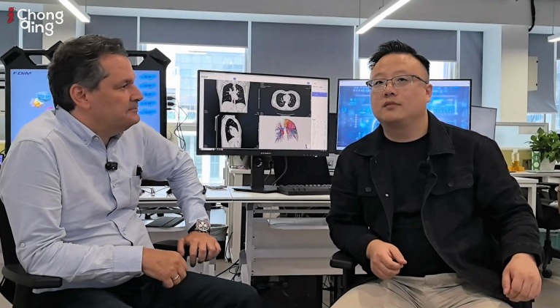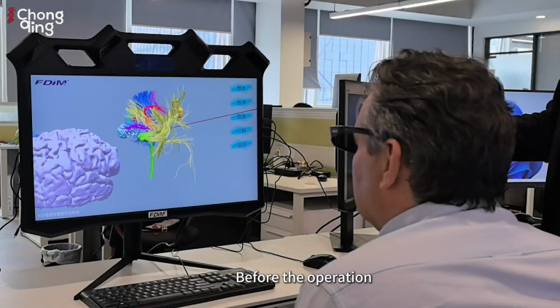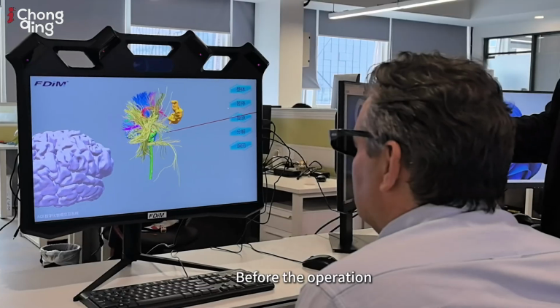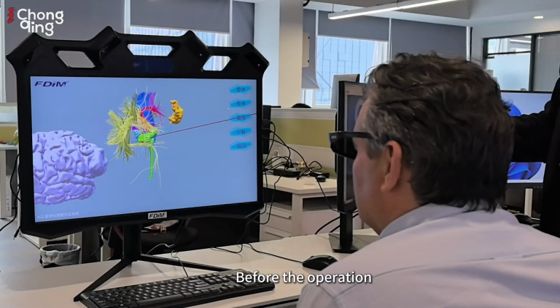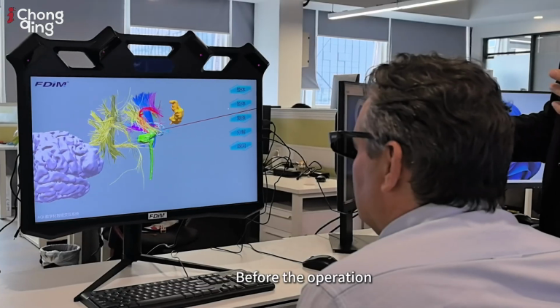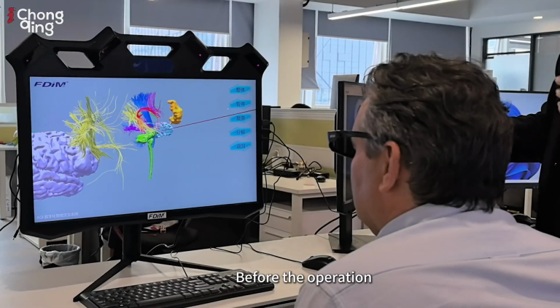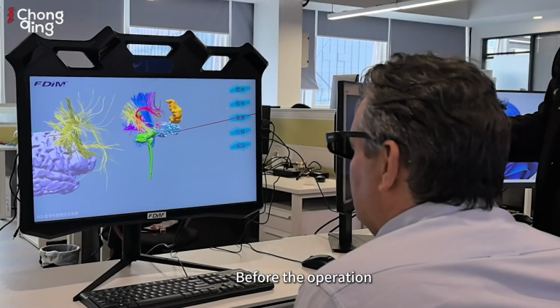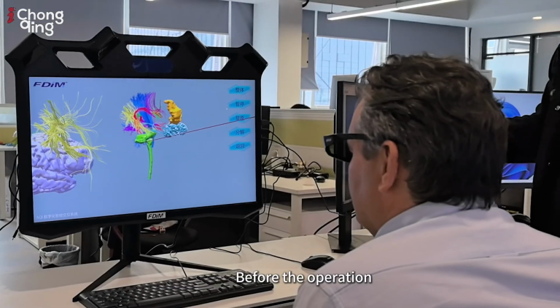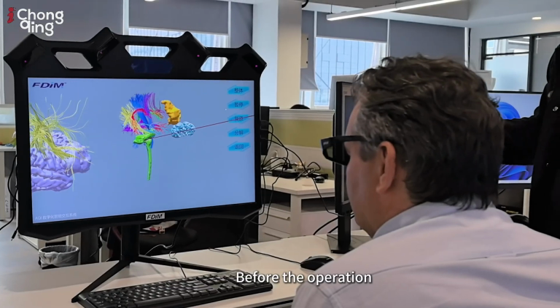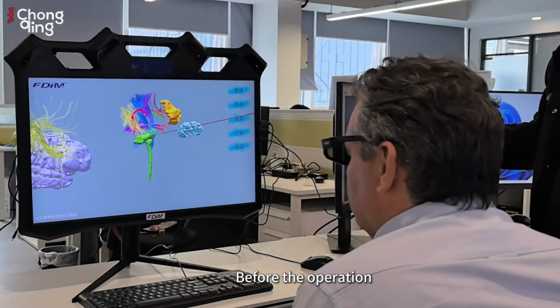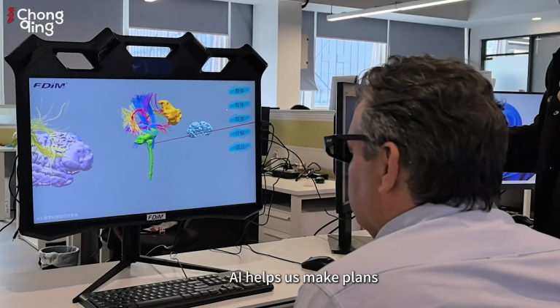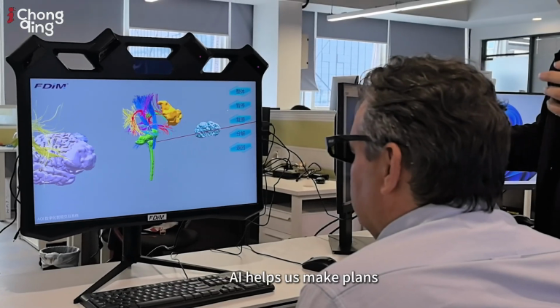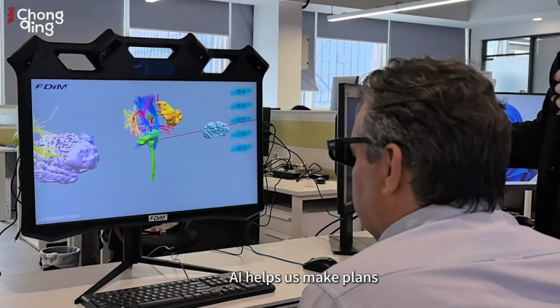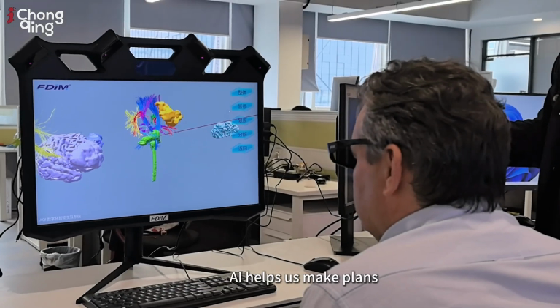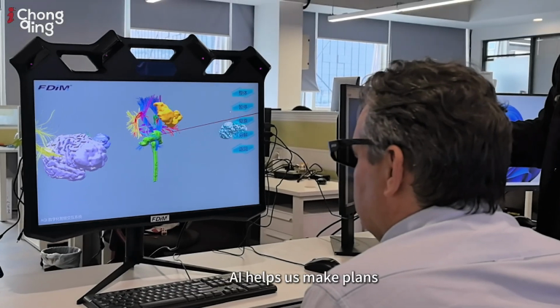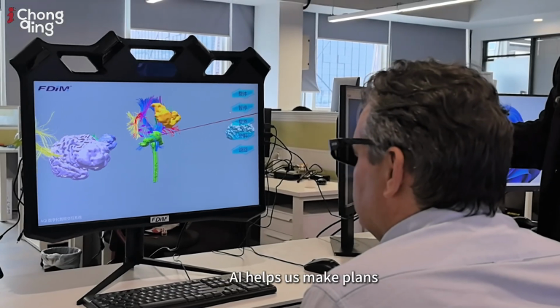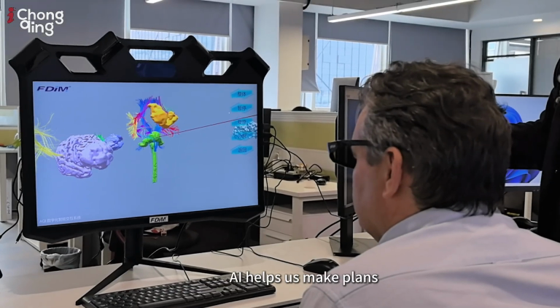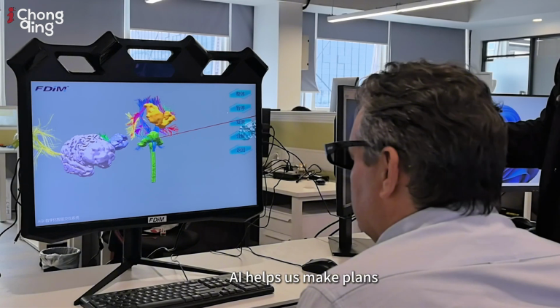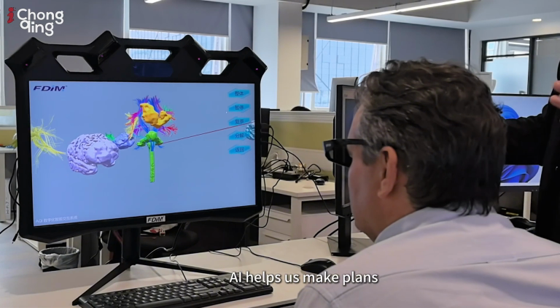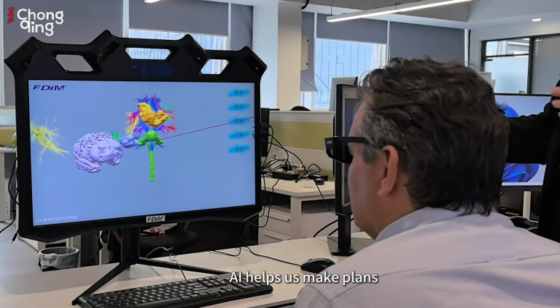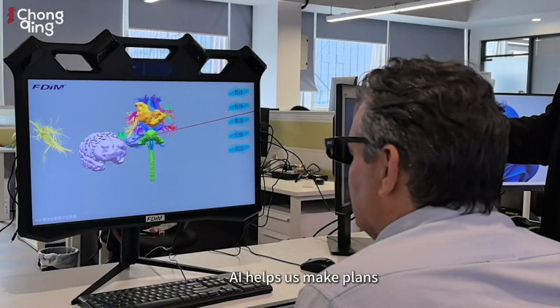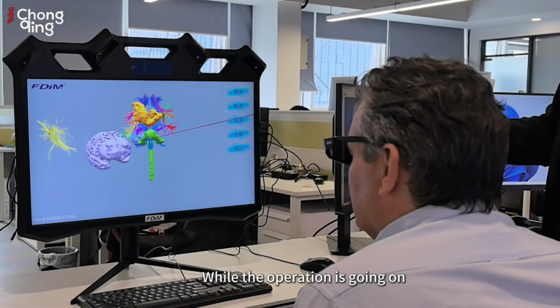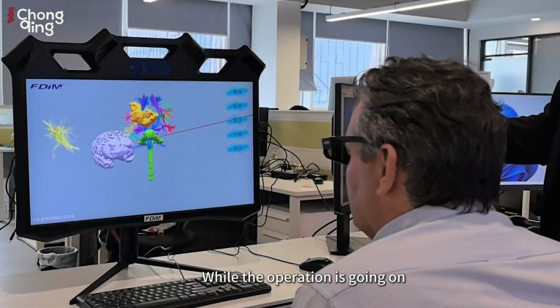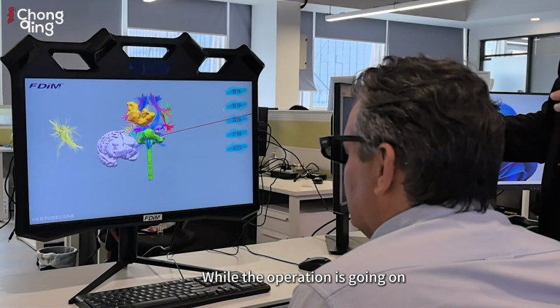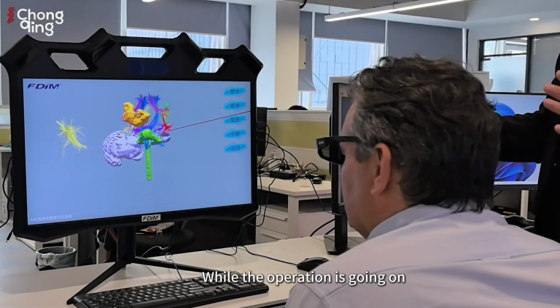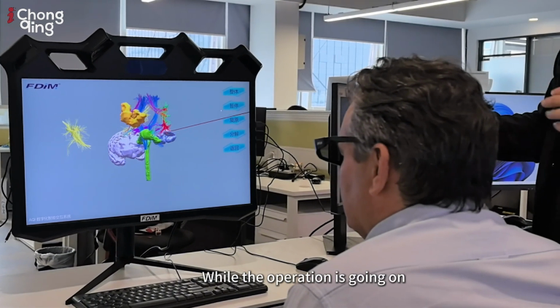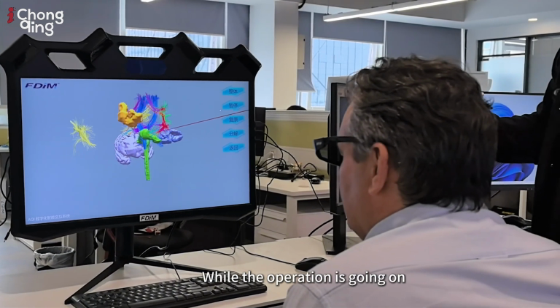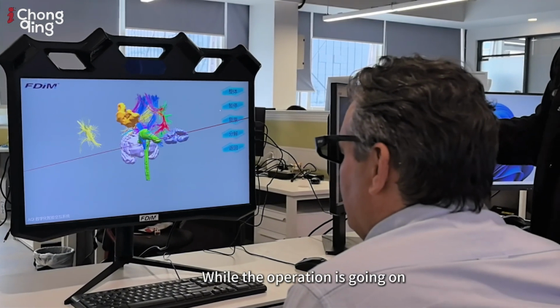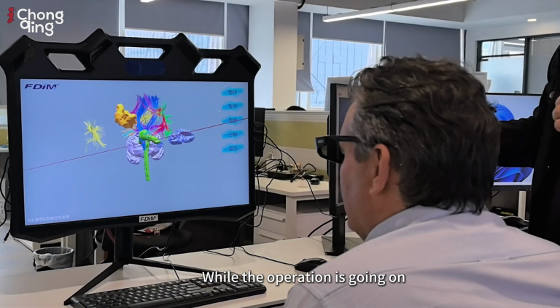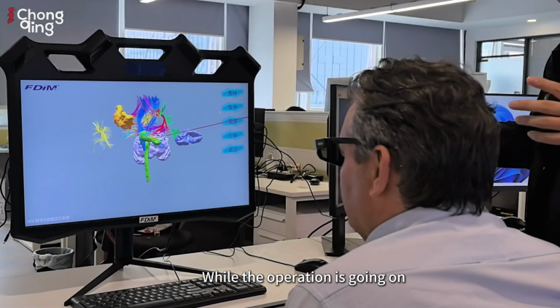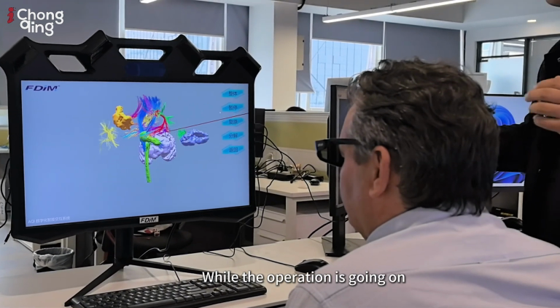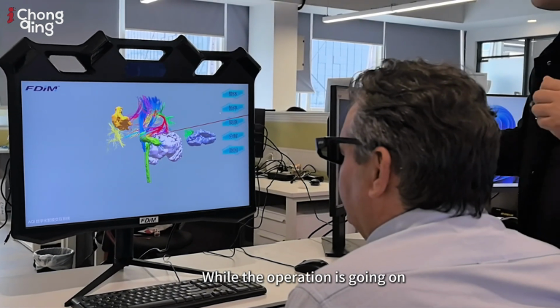Before the operation, AI helps us make plans. While the operation is going on, AI helps track and recognize specific organs and tissues.